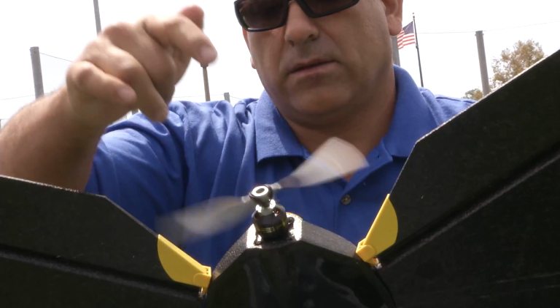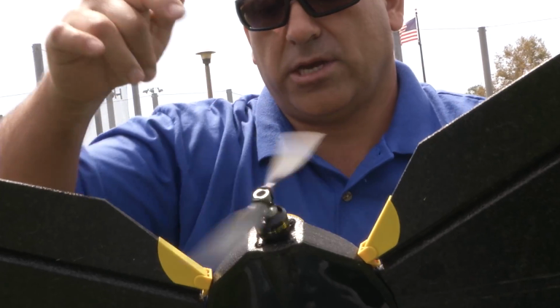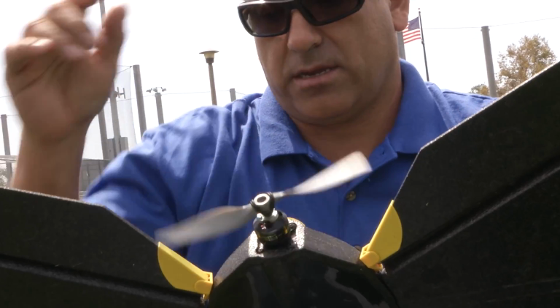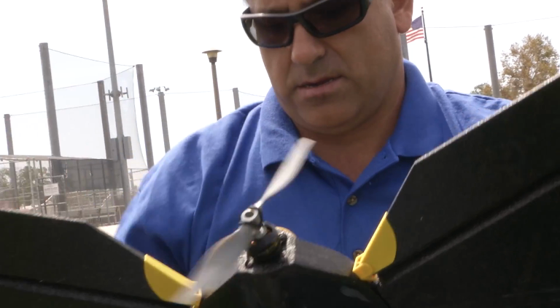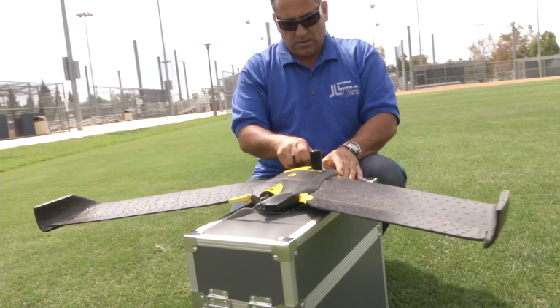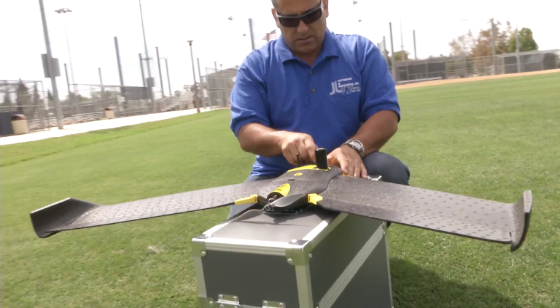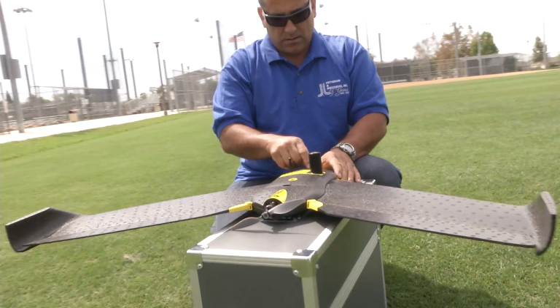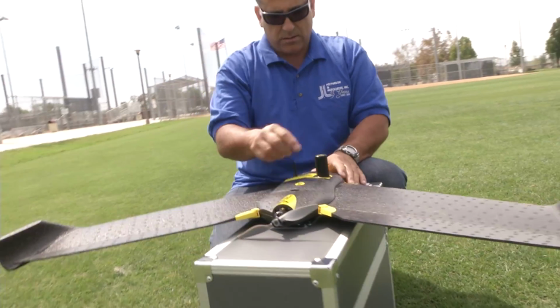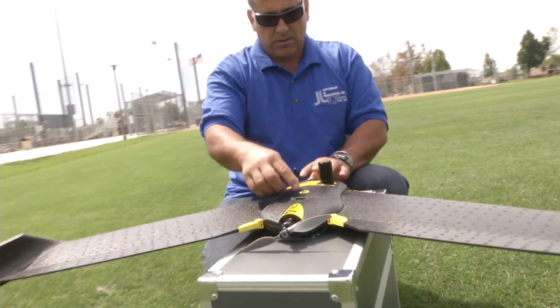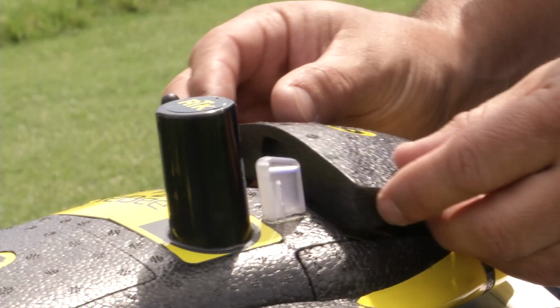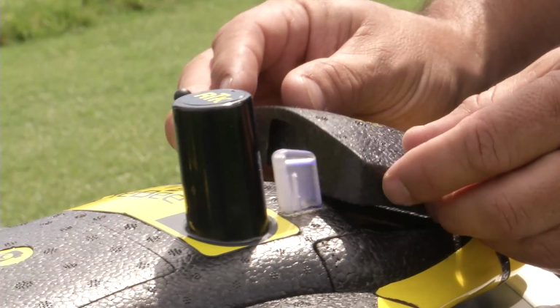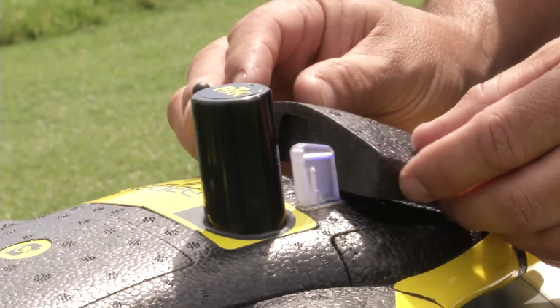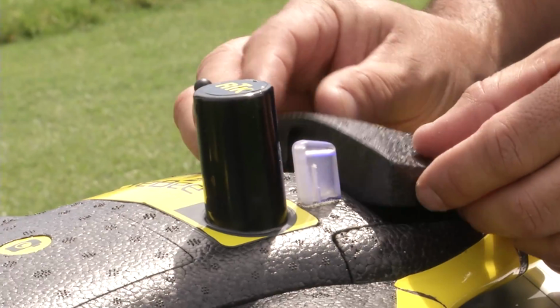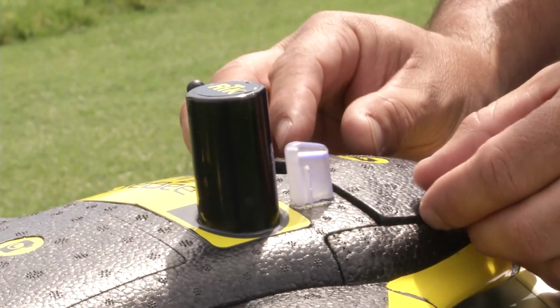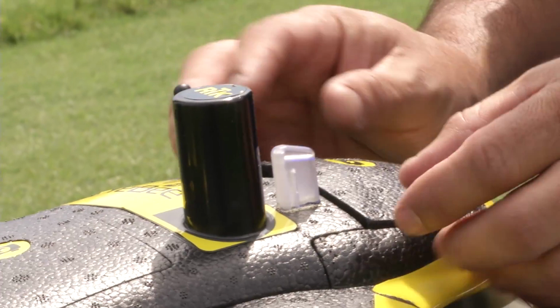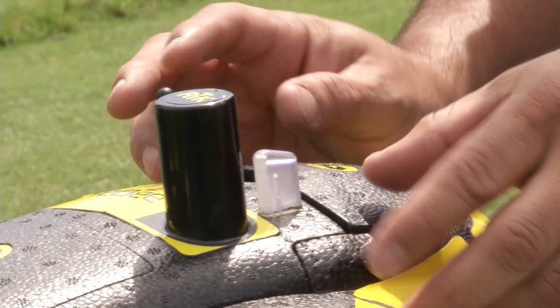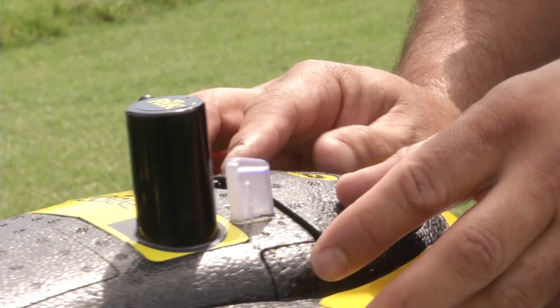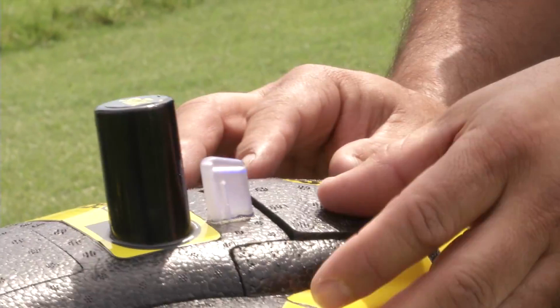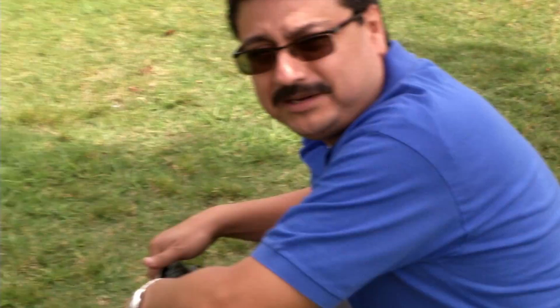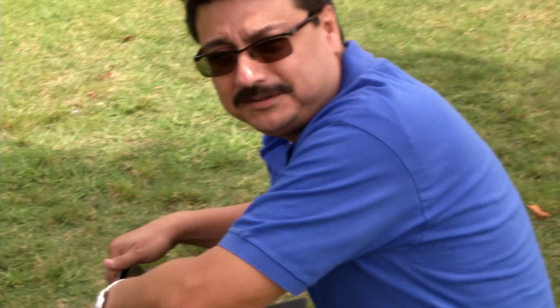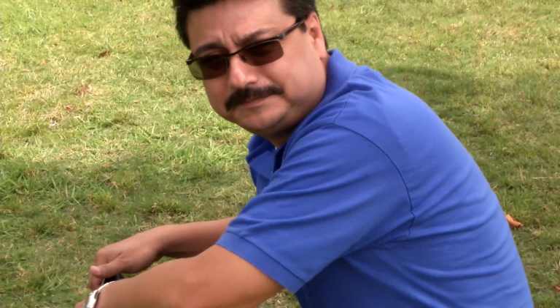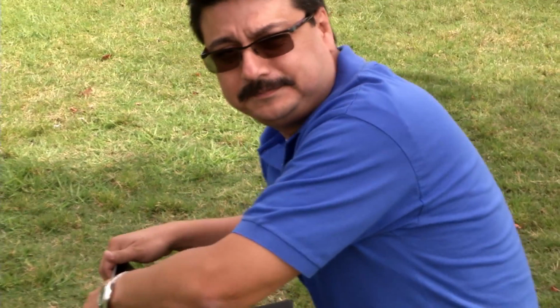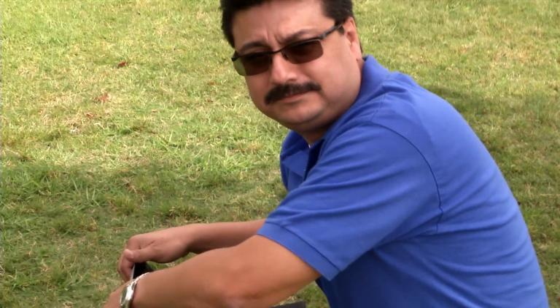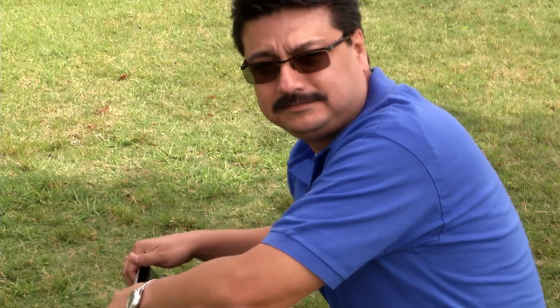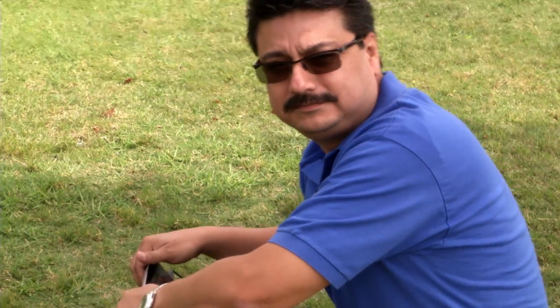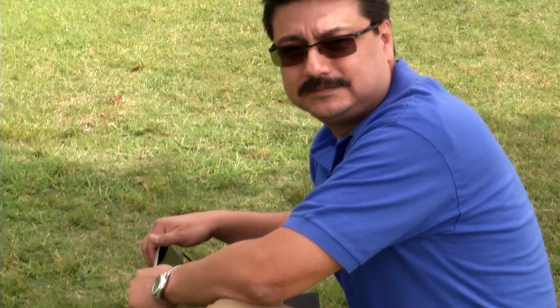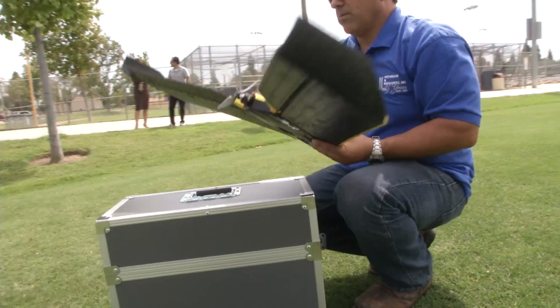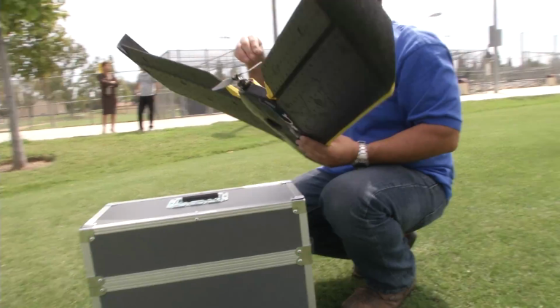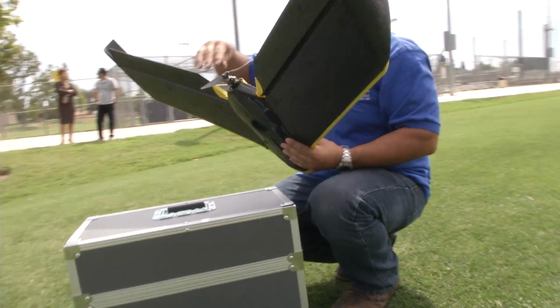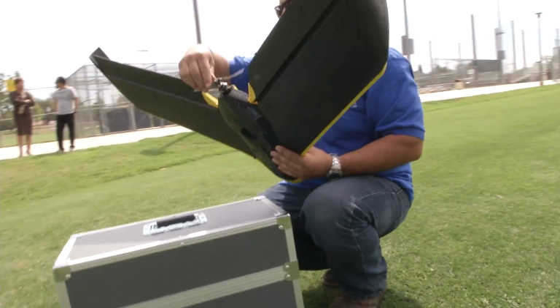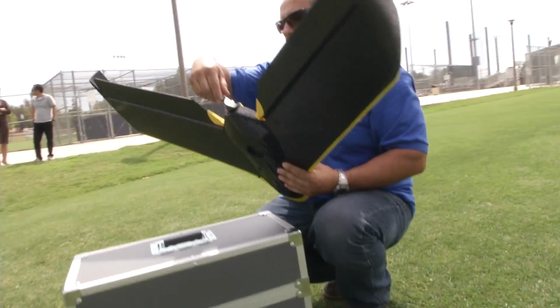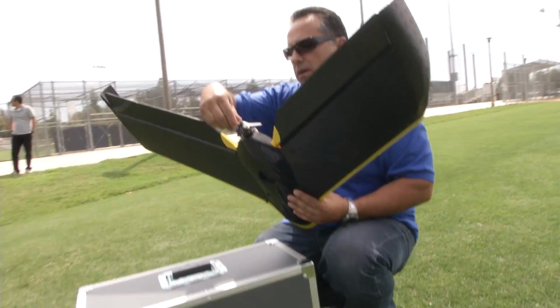Check. Camera's in. Battery. Got power? Yes. Just sit on the landing point.